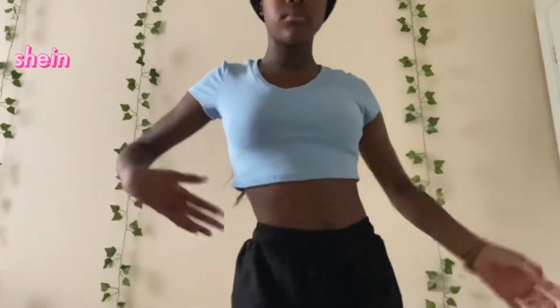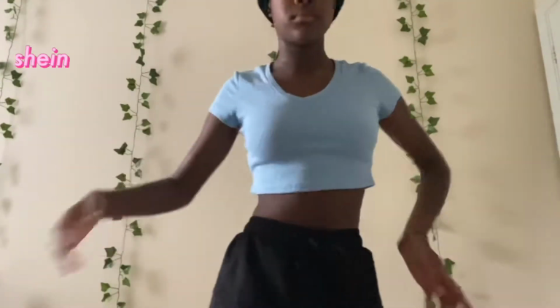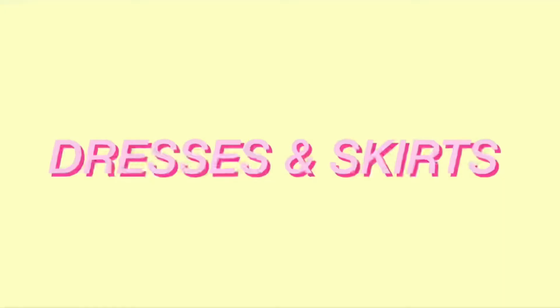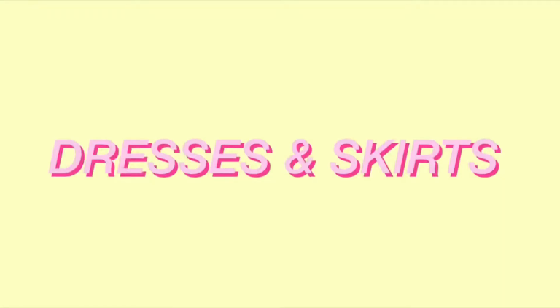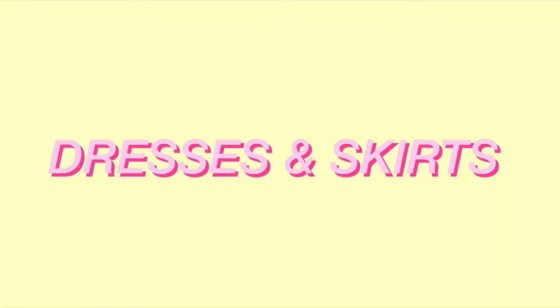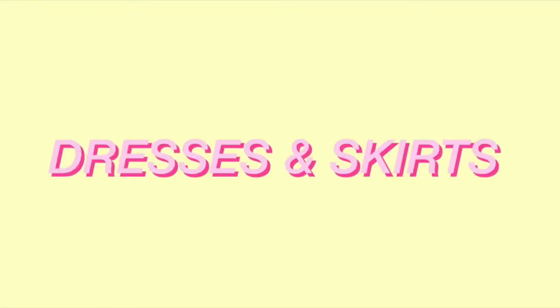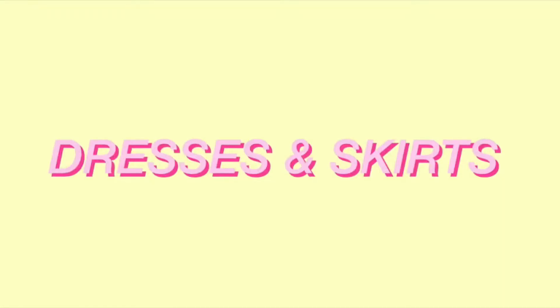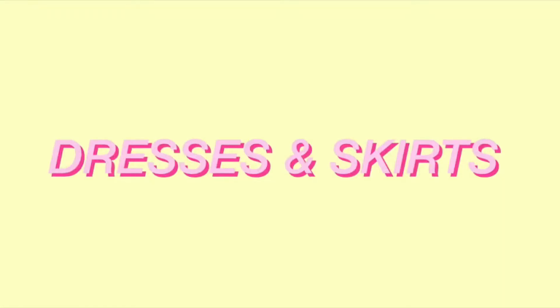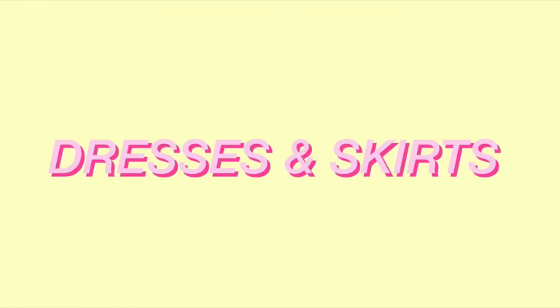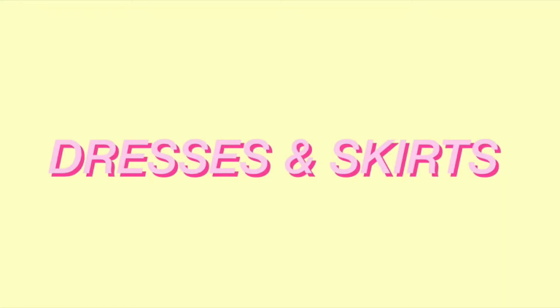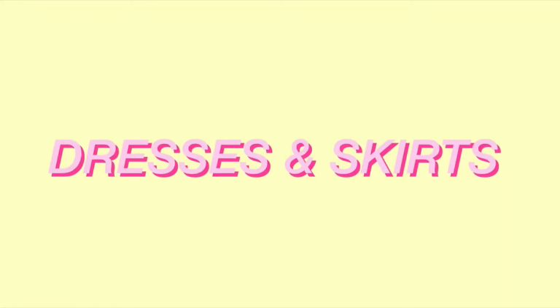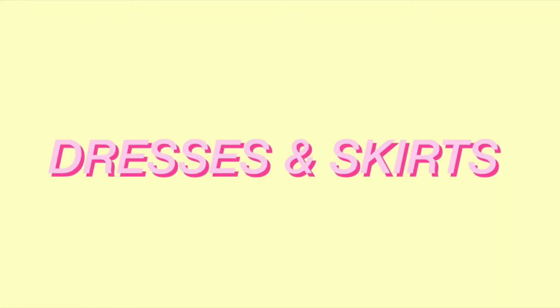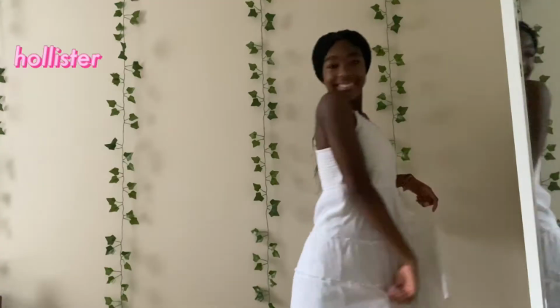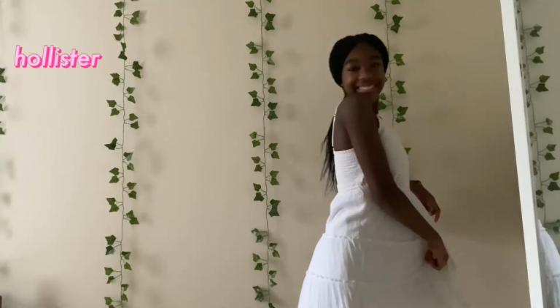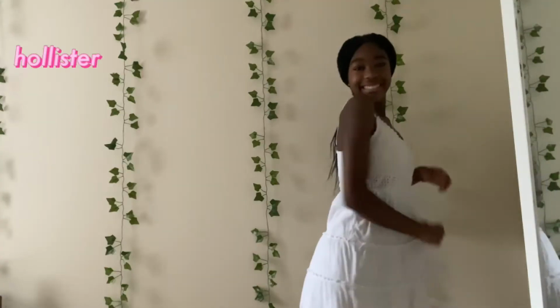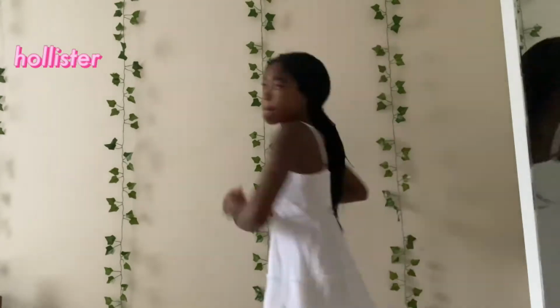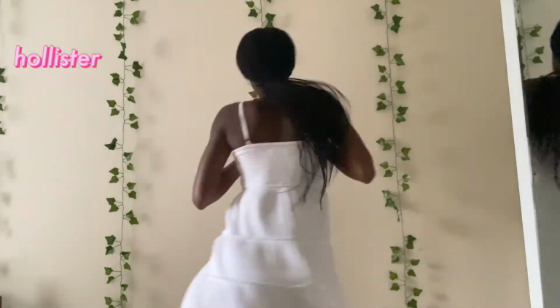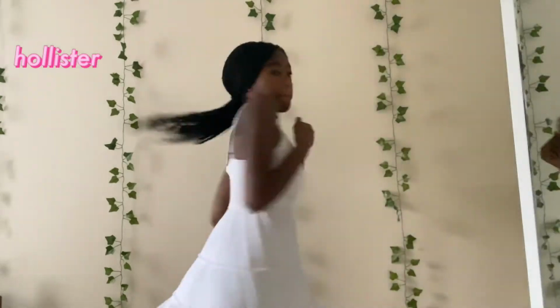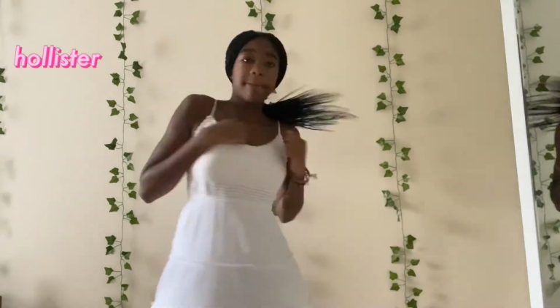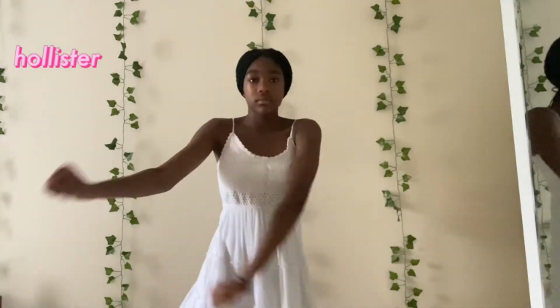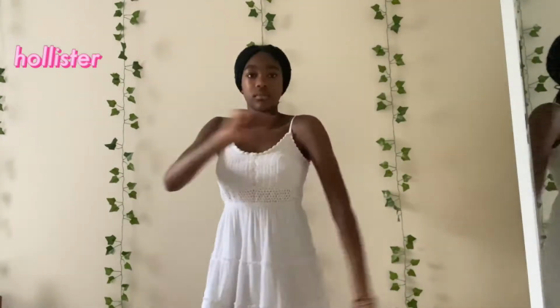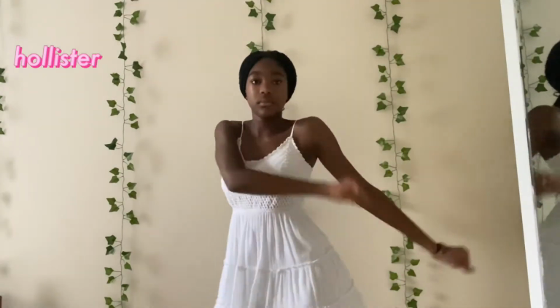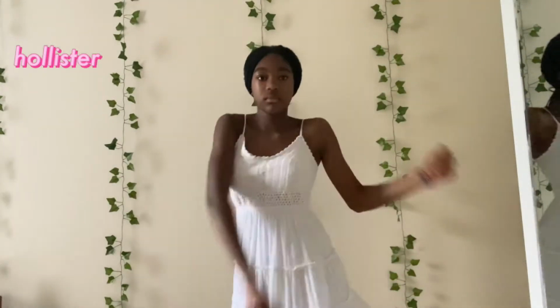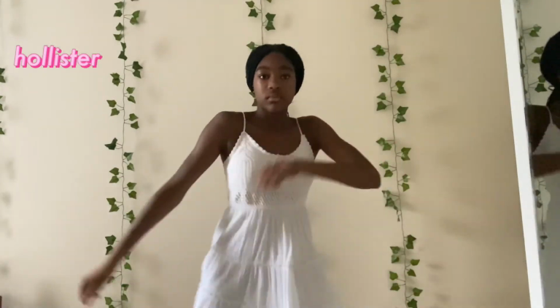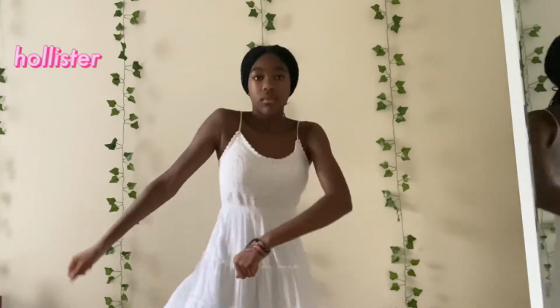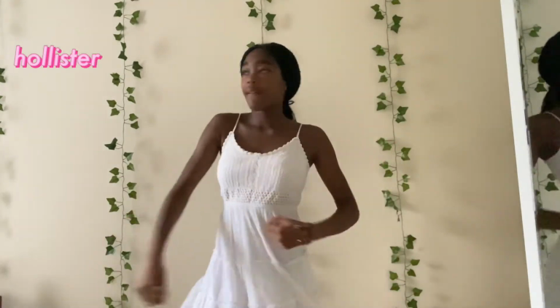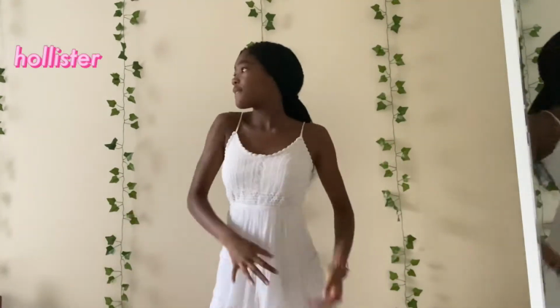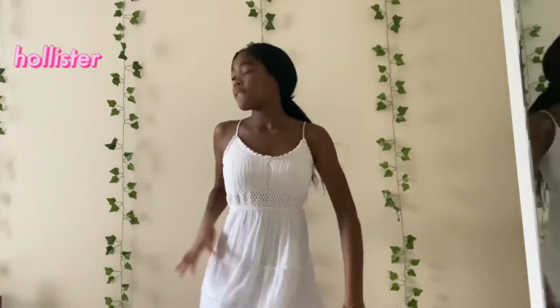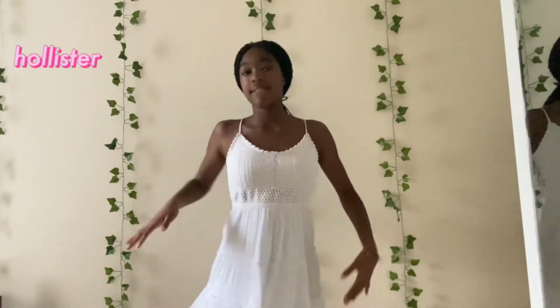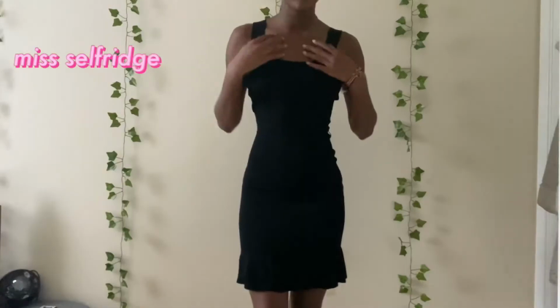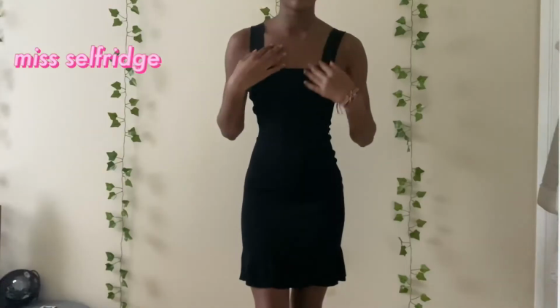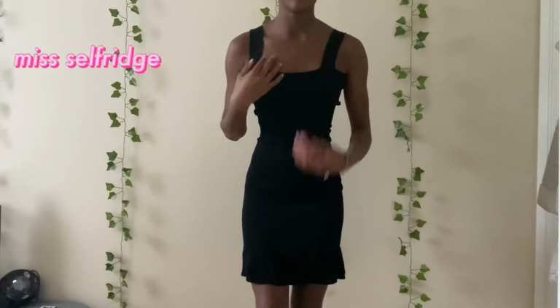Okay, so next is dresses and skirts. I don't have many of these, but I really like the ones I do have.